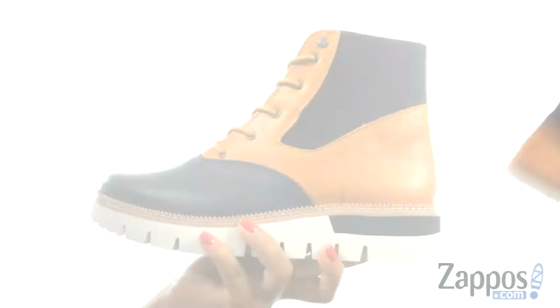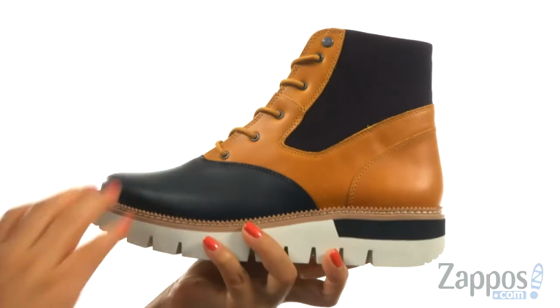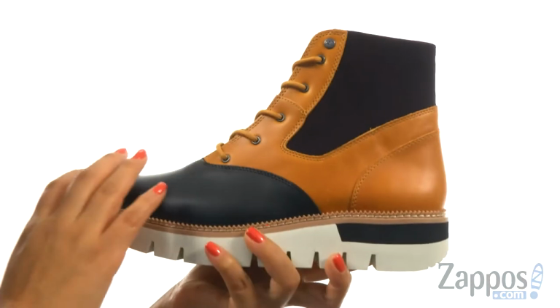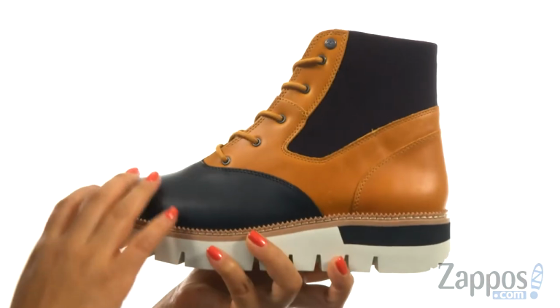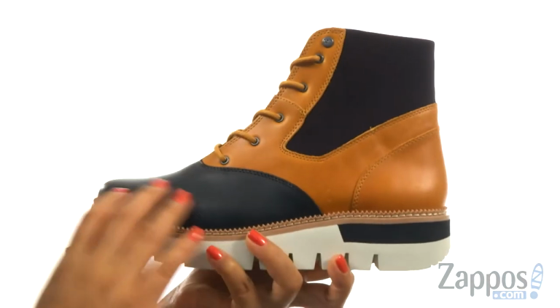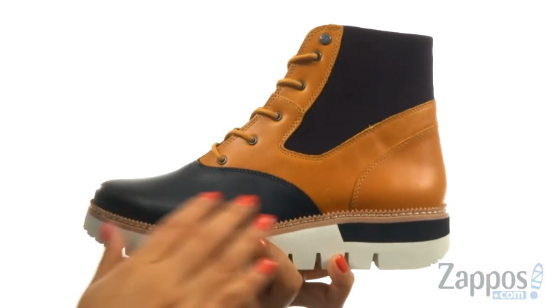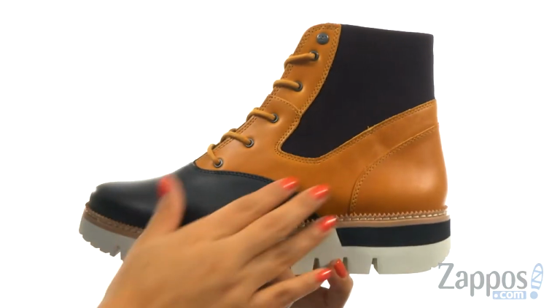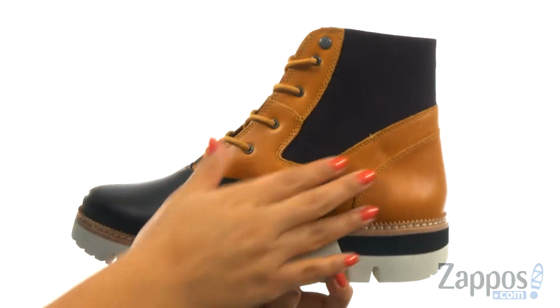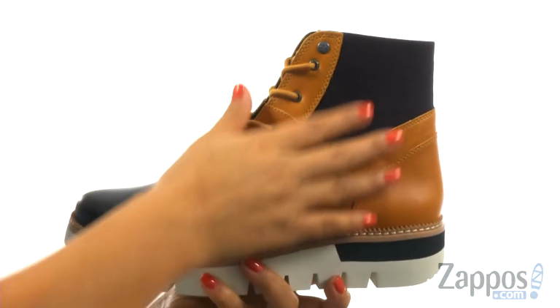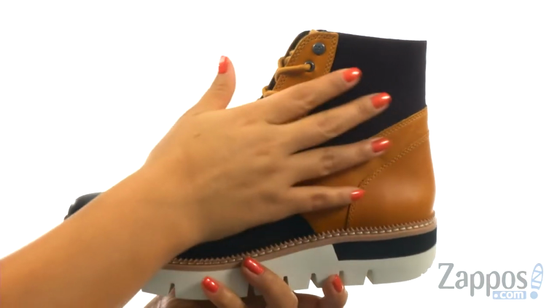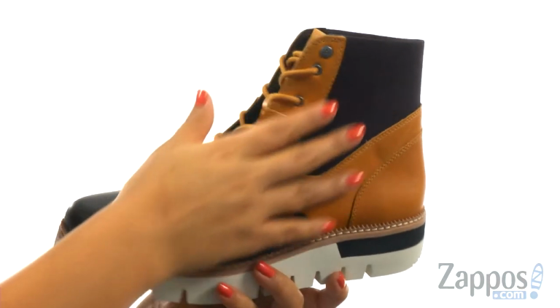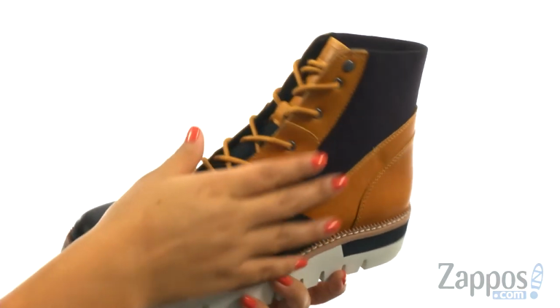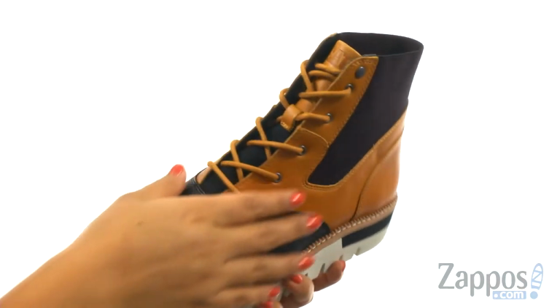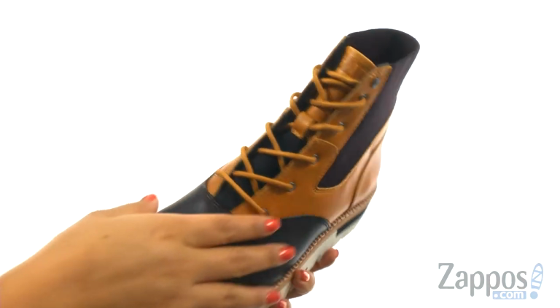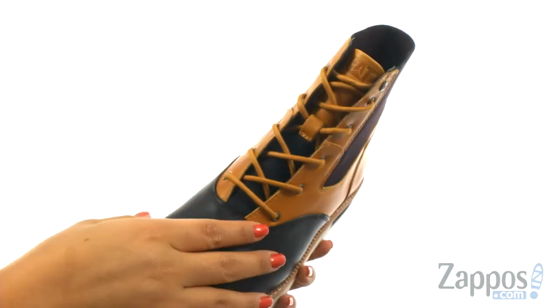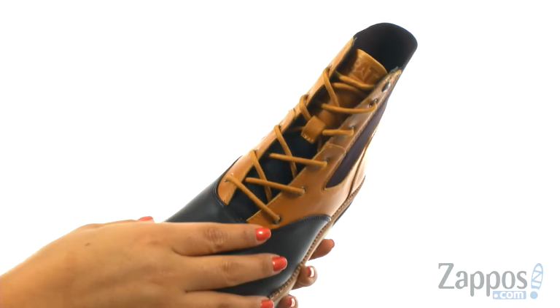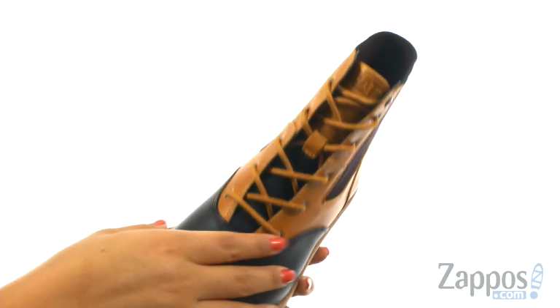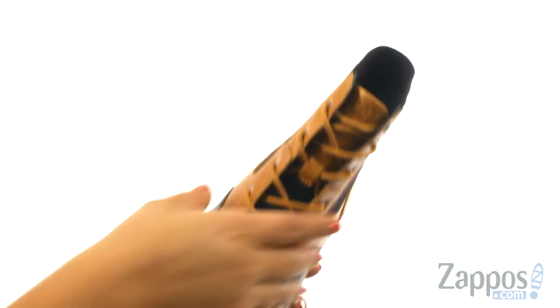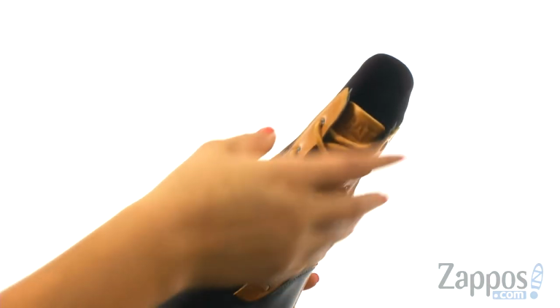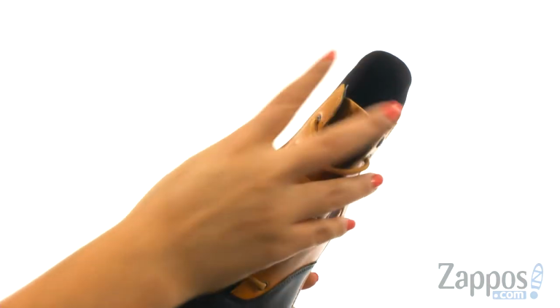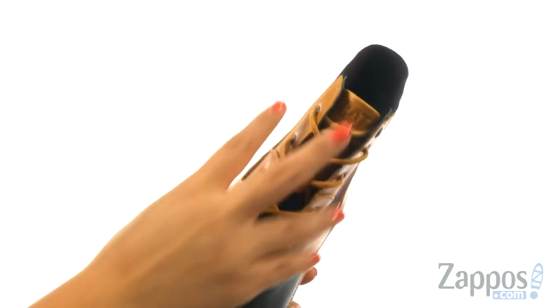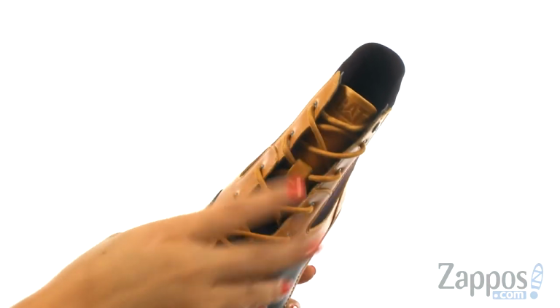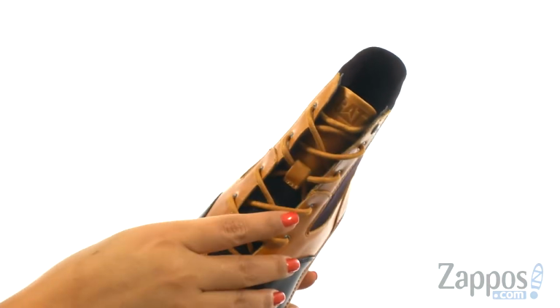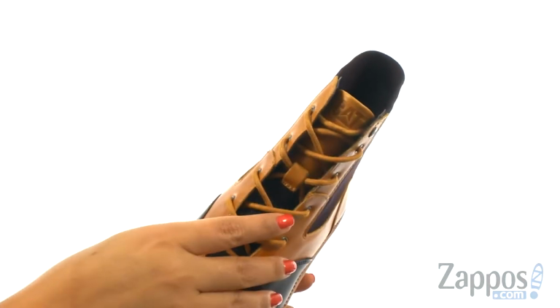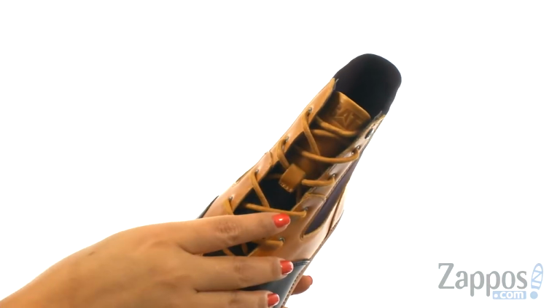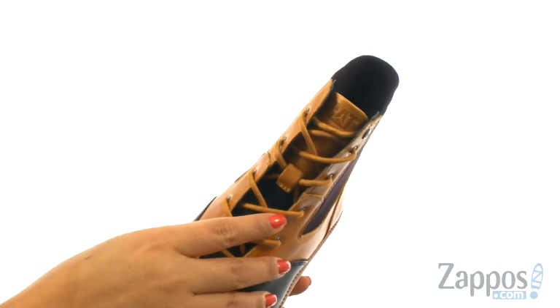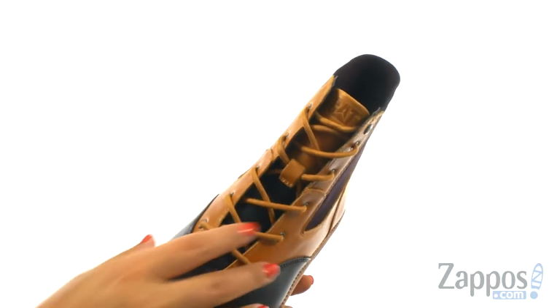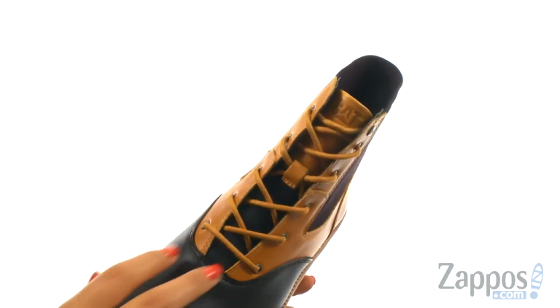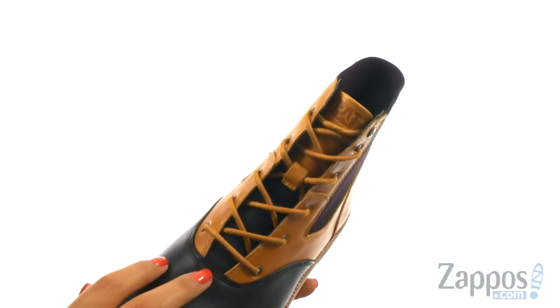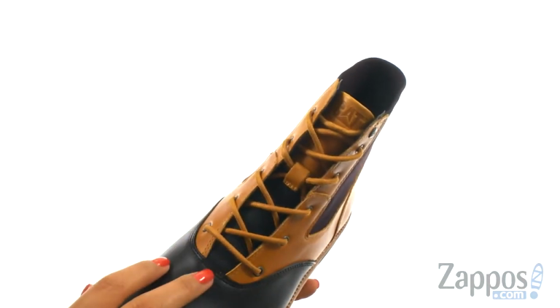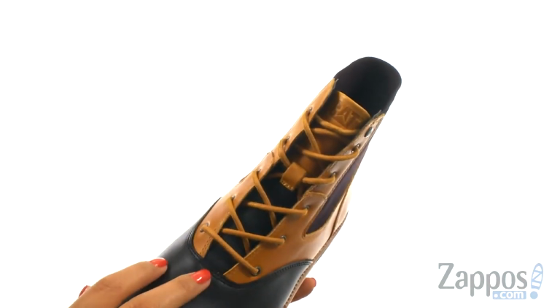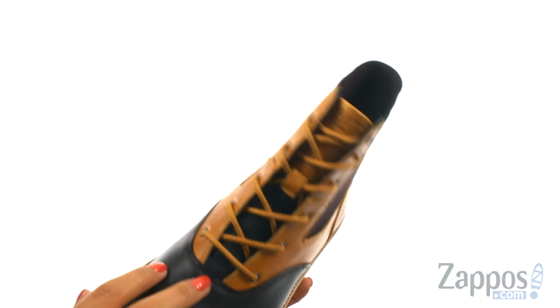These boots have a full grain leather upper. There's a front lace closure for a secure fit.